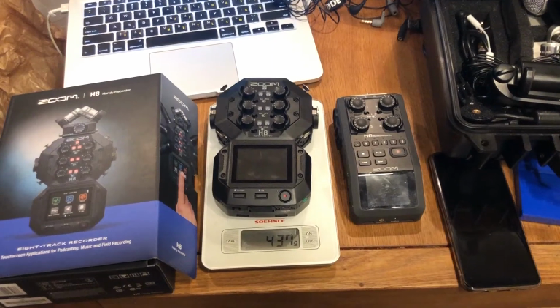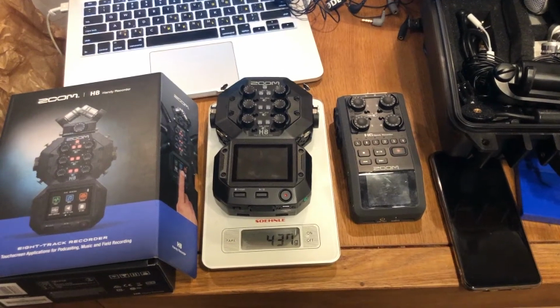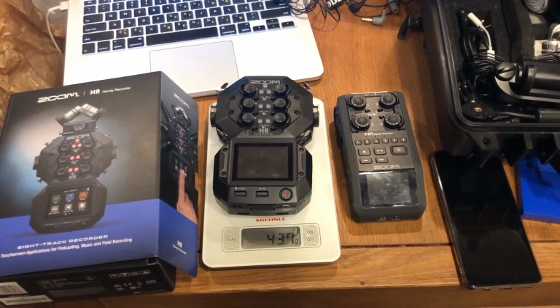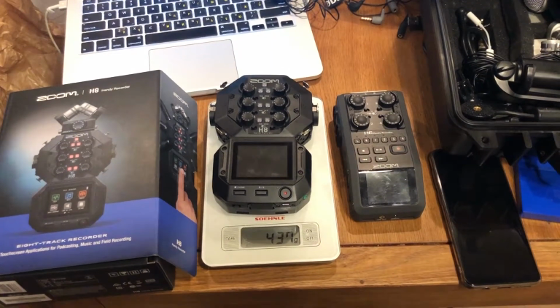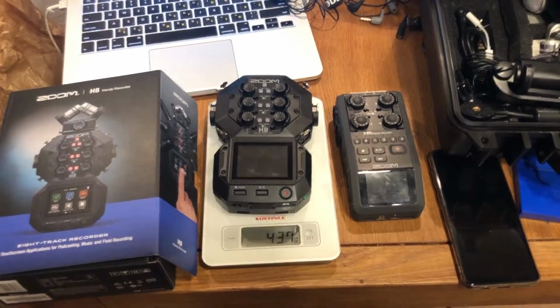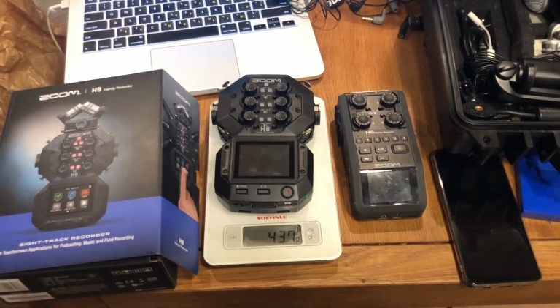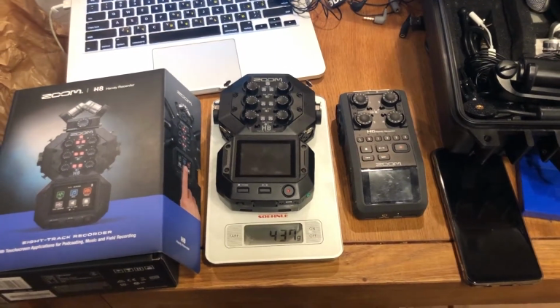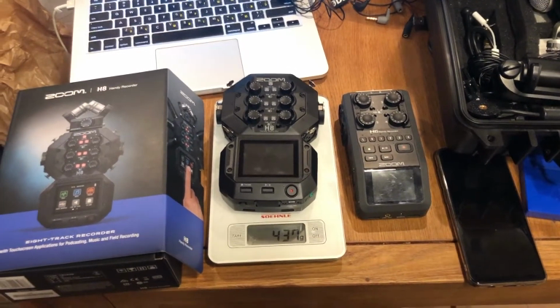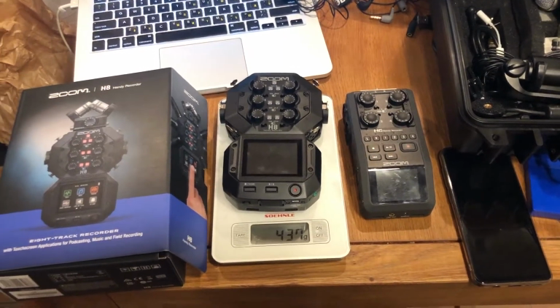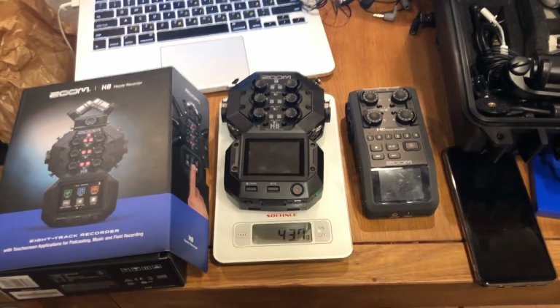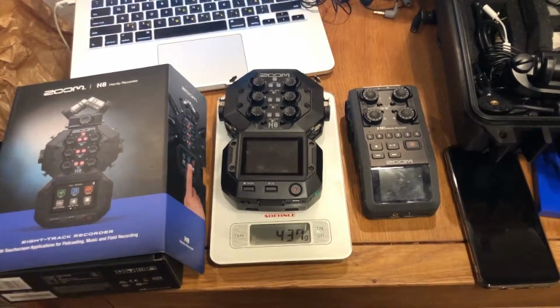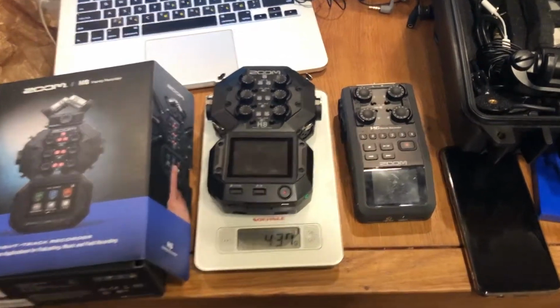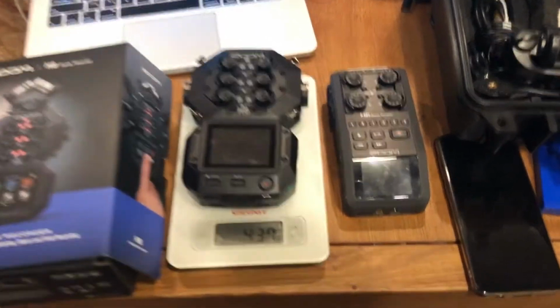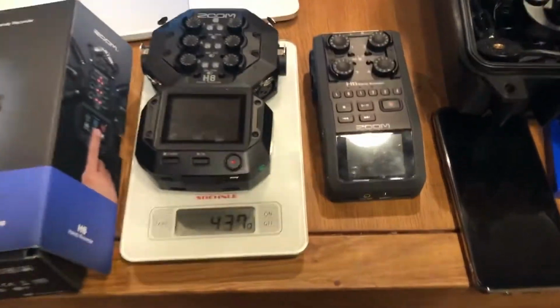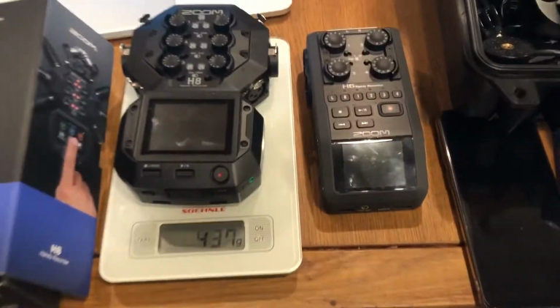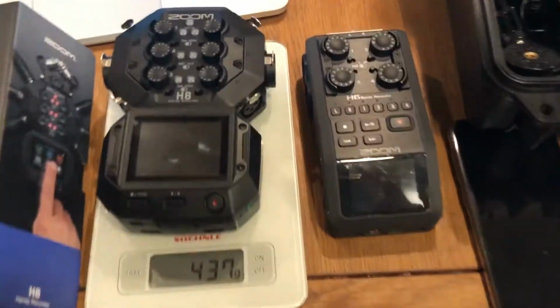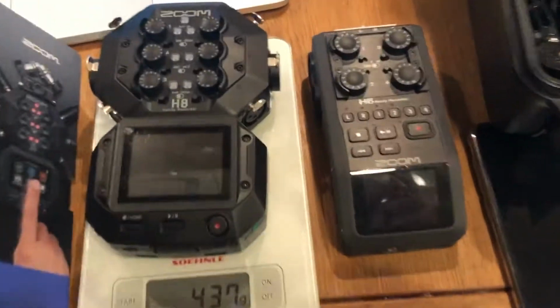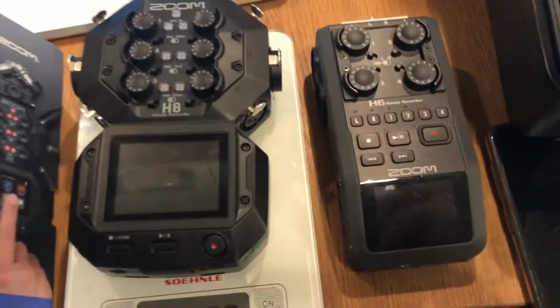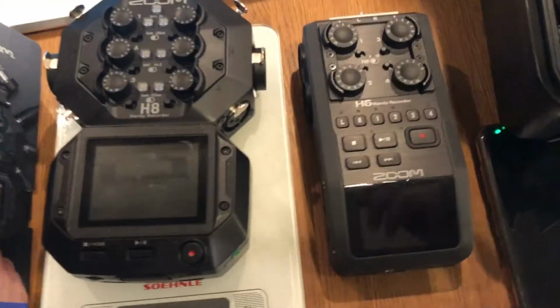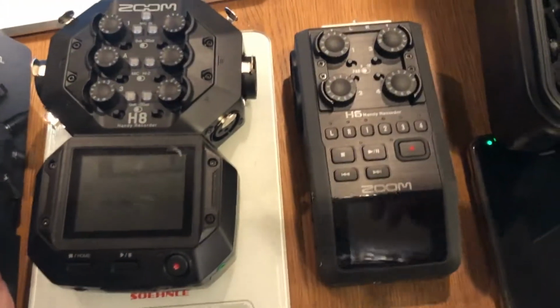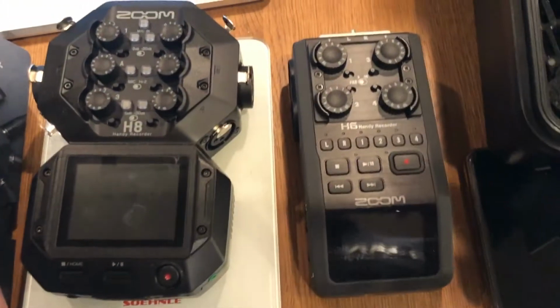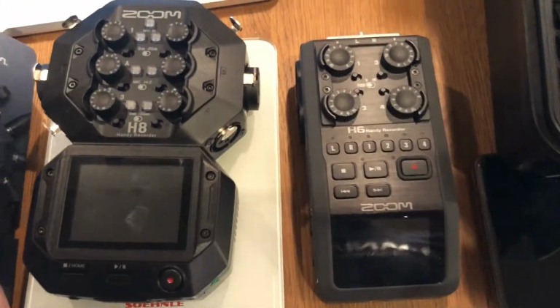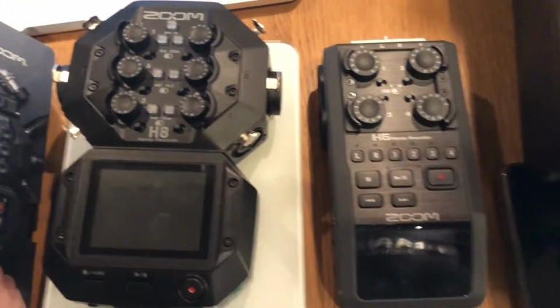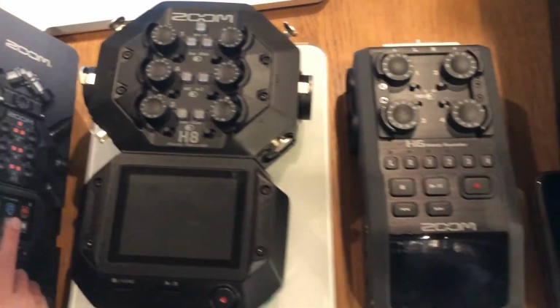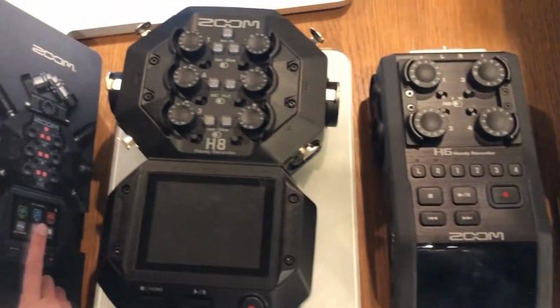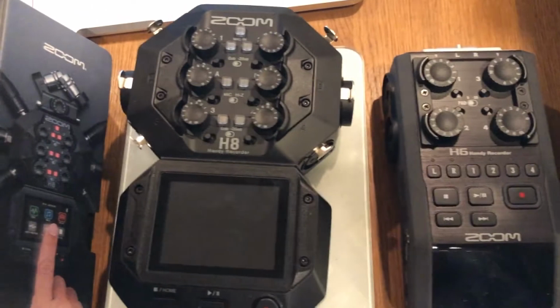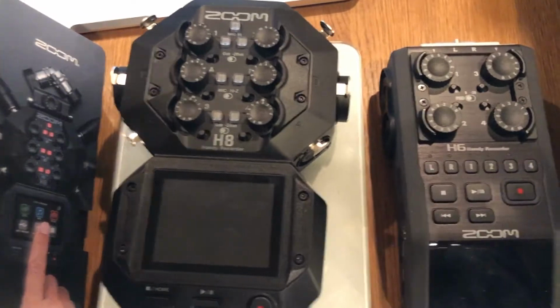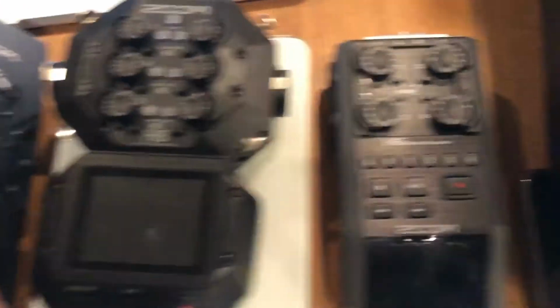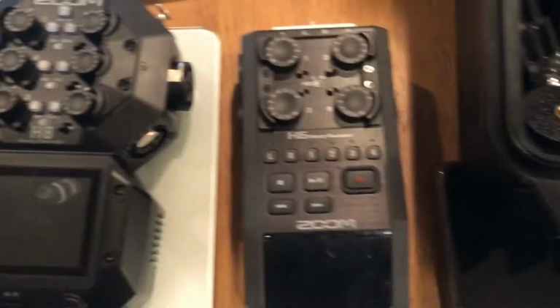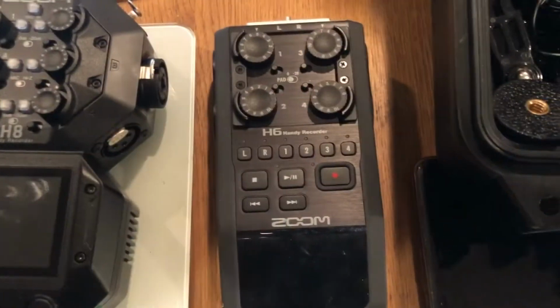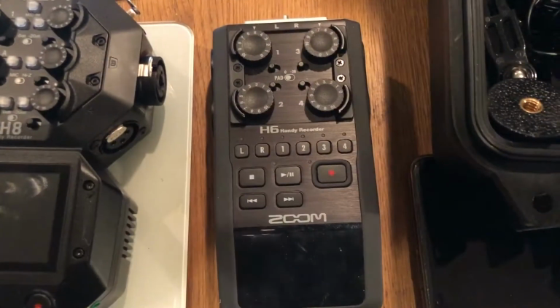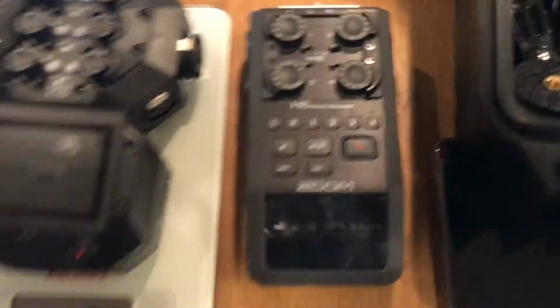Alright guys, super quick review of these two devices, the Zoom H8 and Zoom H6.